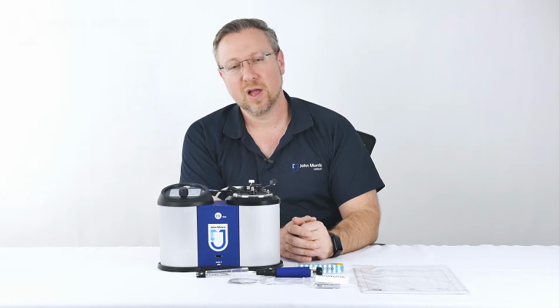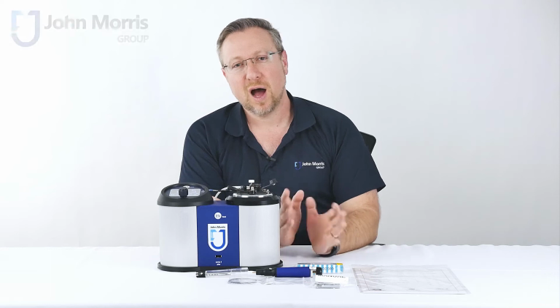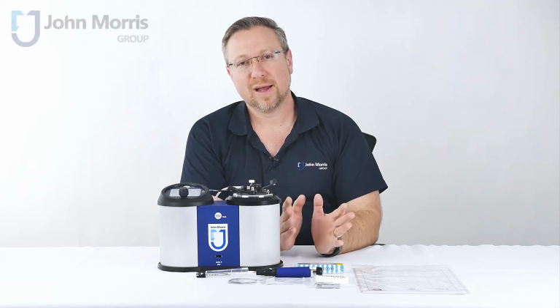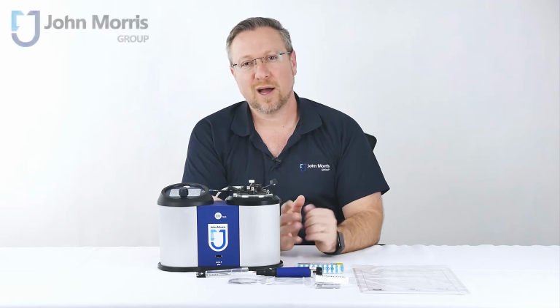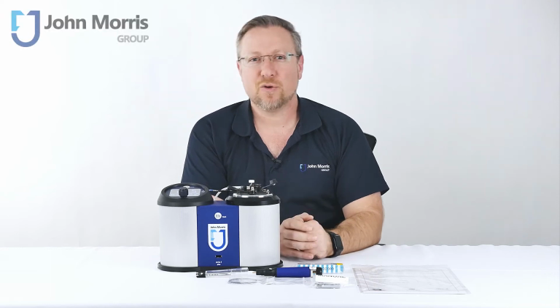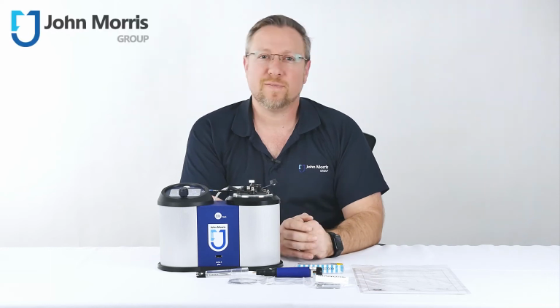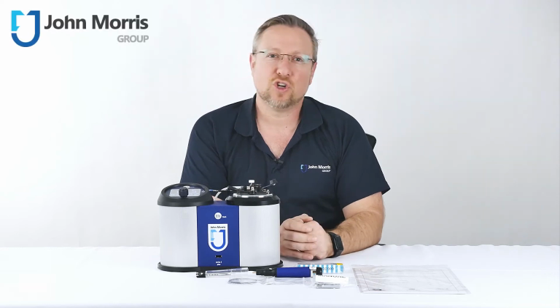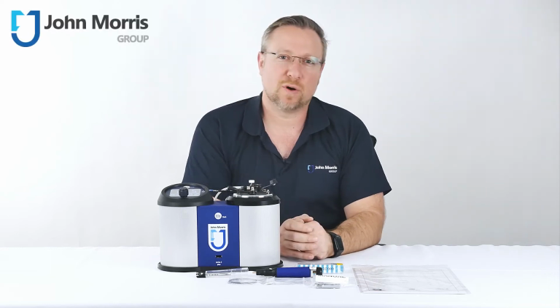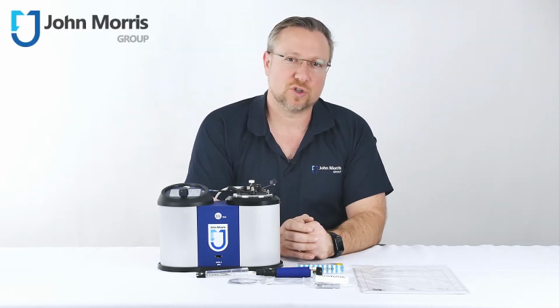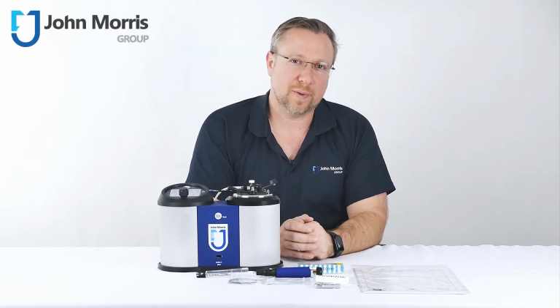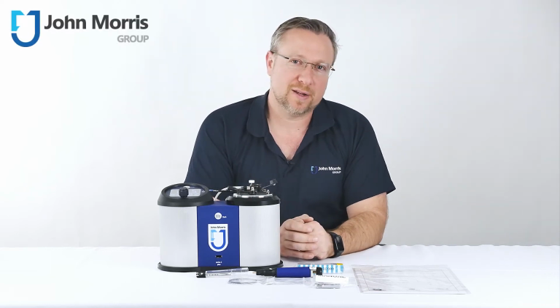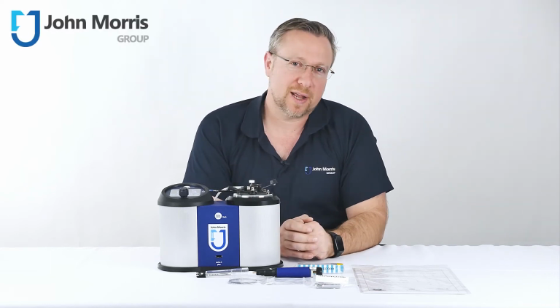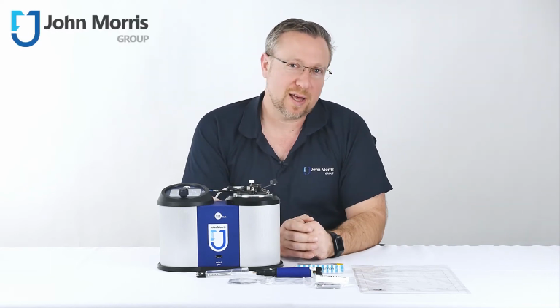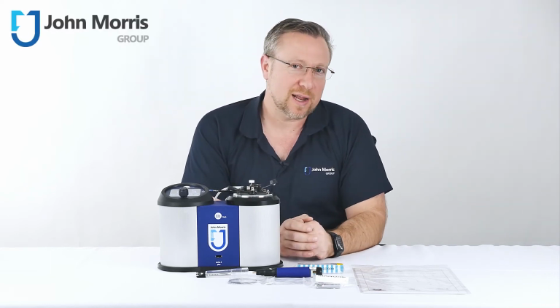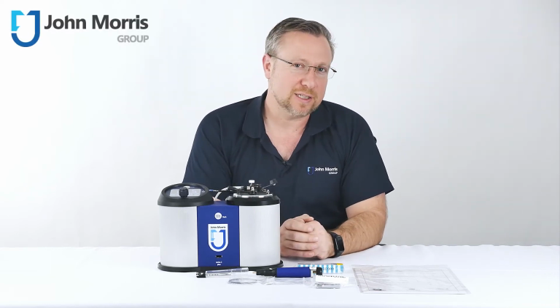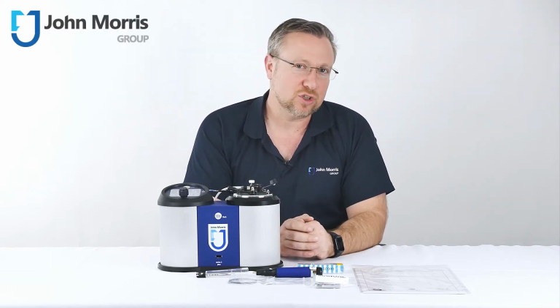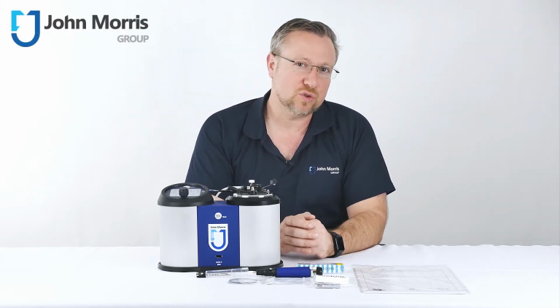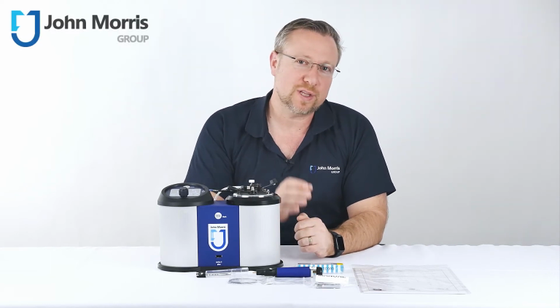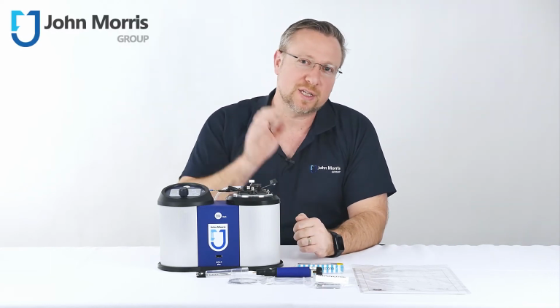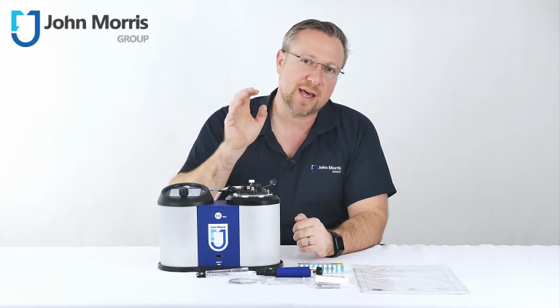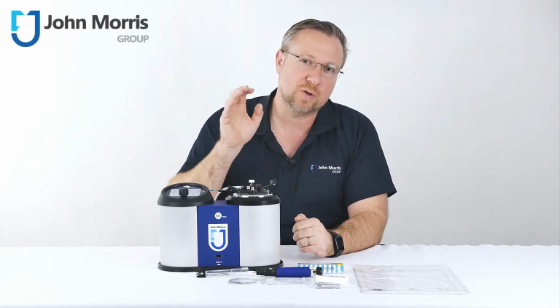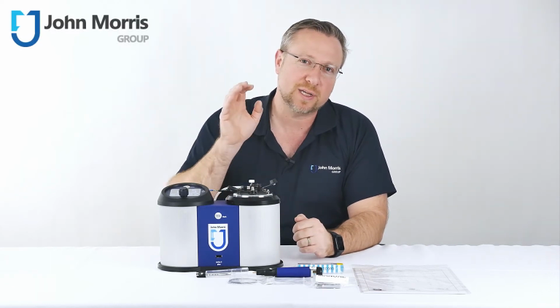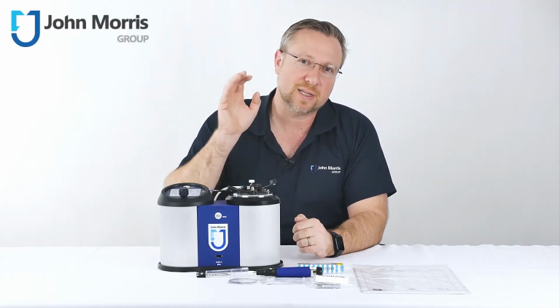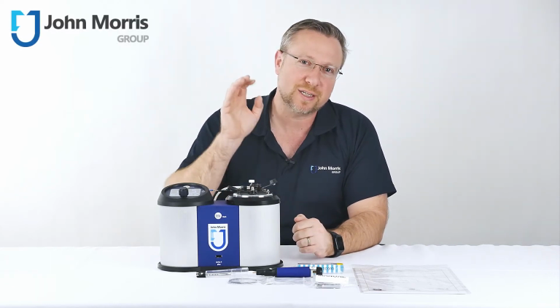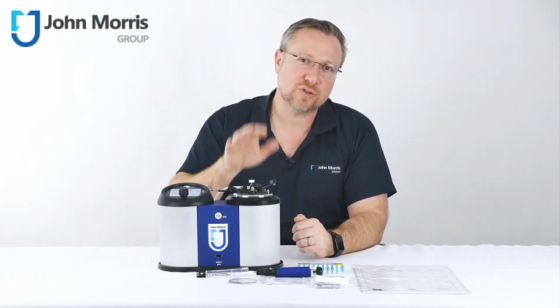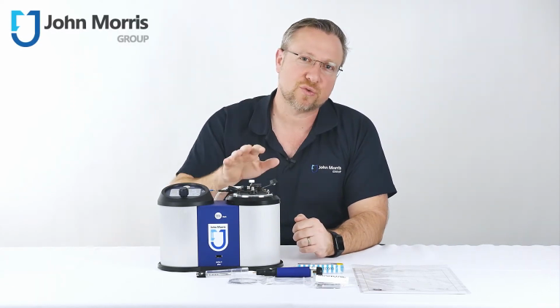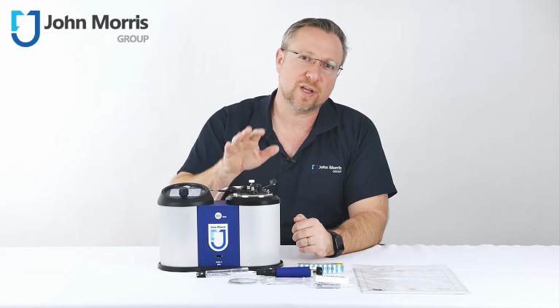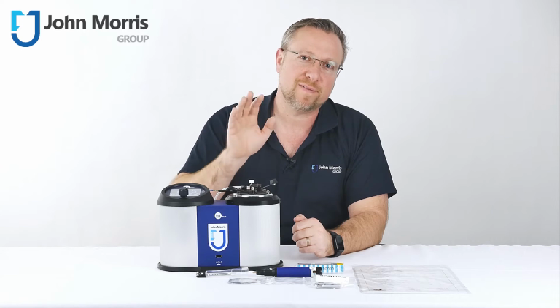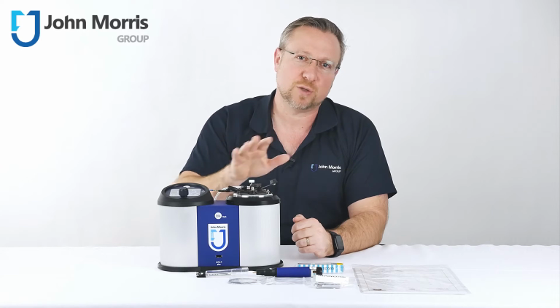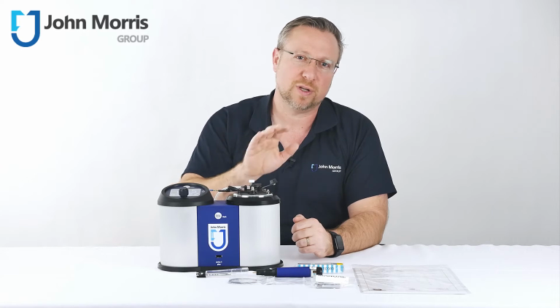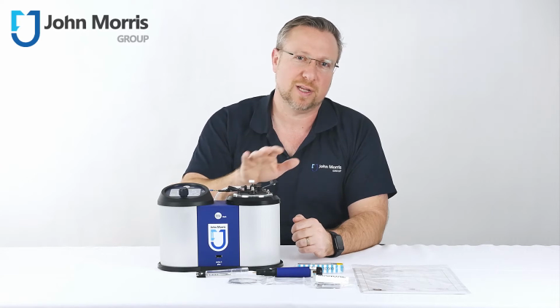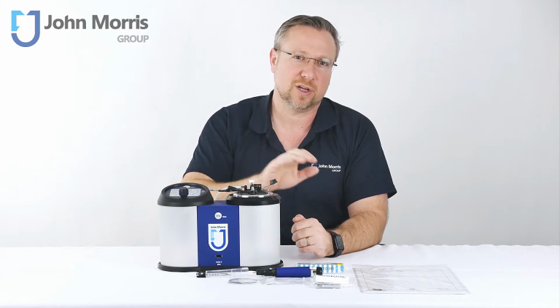Hi, I'm Andre from the John Morris Group, and today I'd like to introduce the Stanhope Cedar Series 3 Flashpoint Tester.